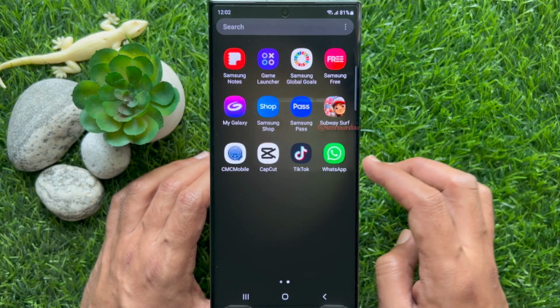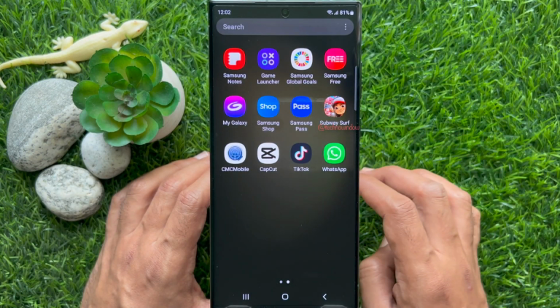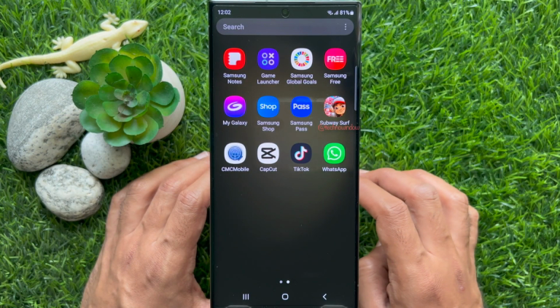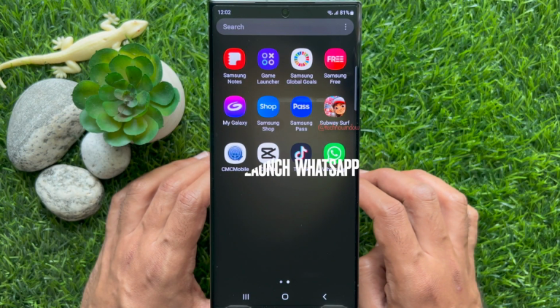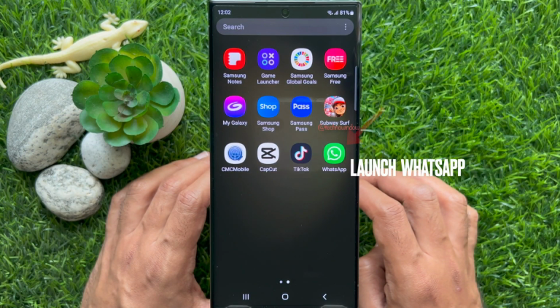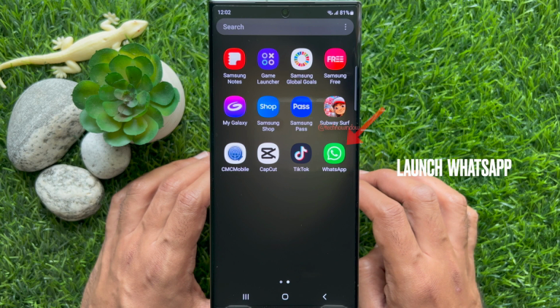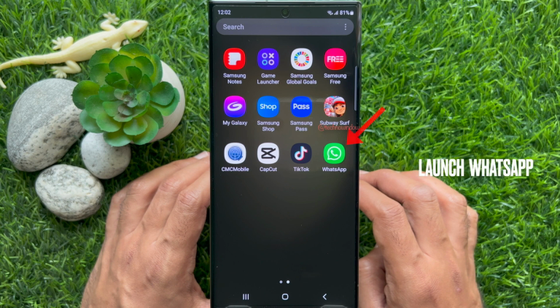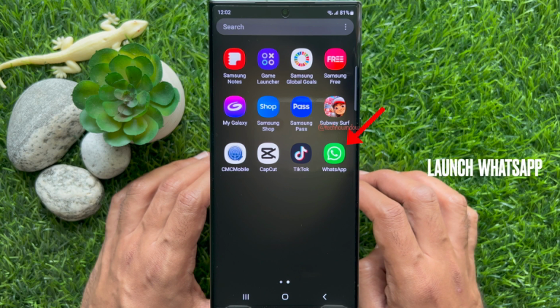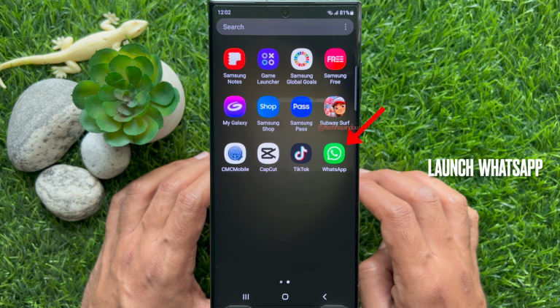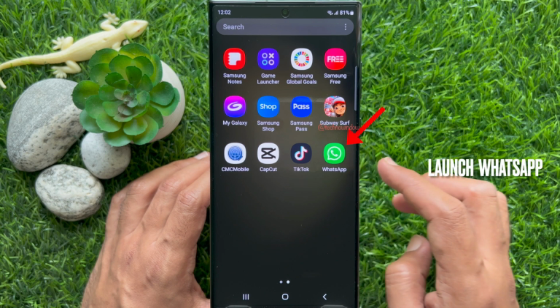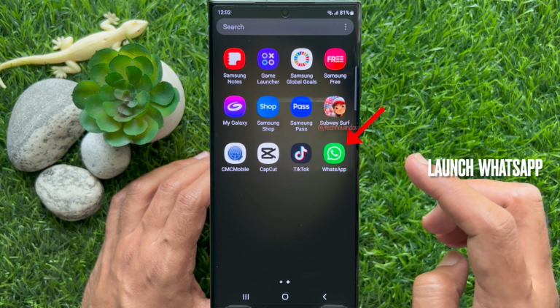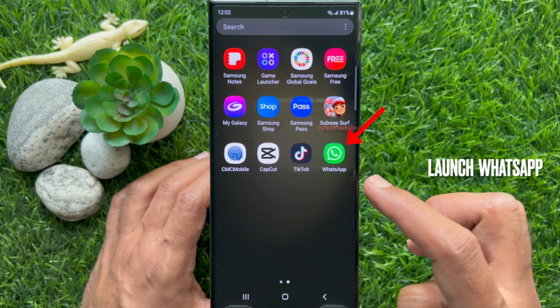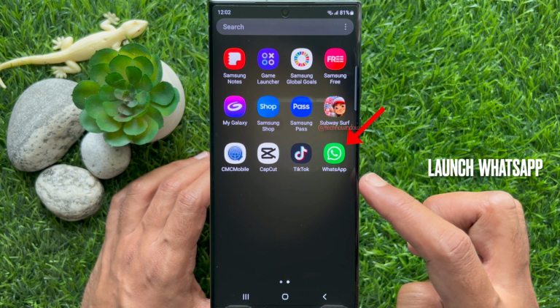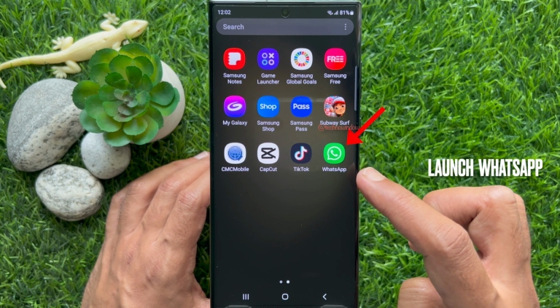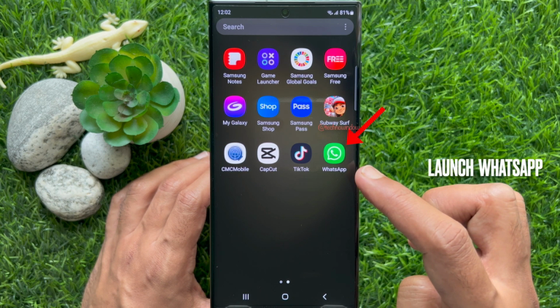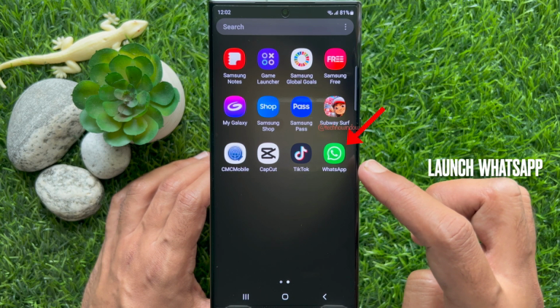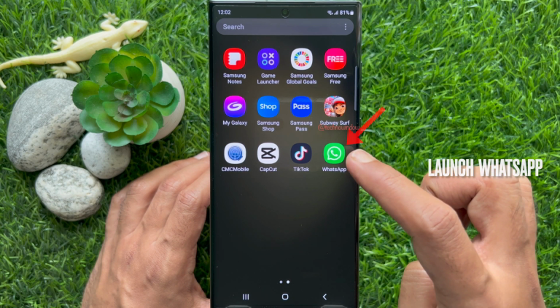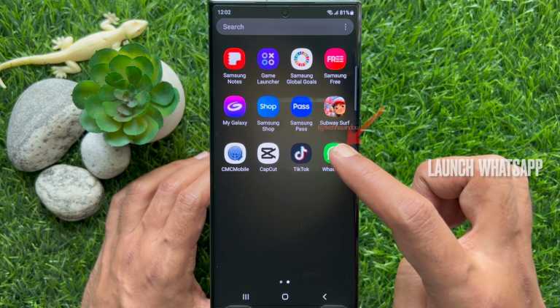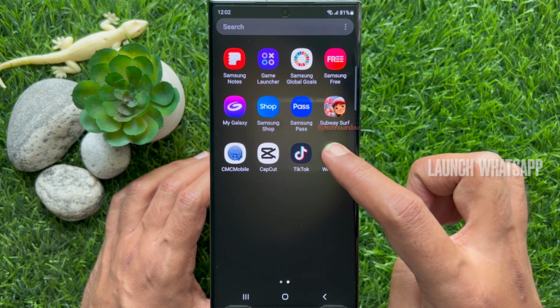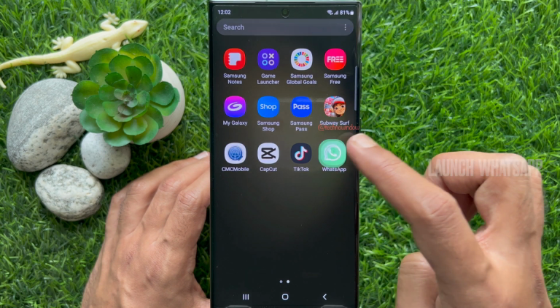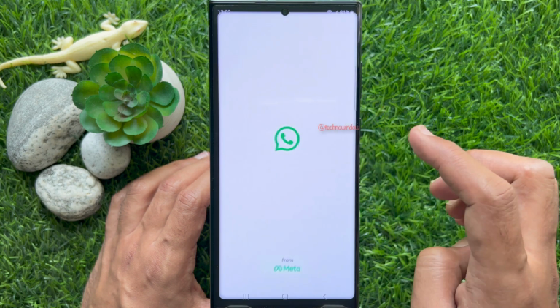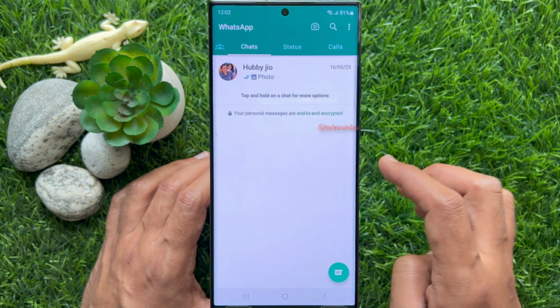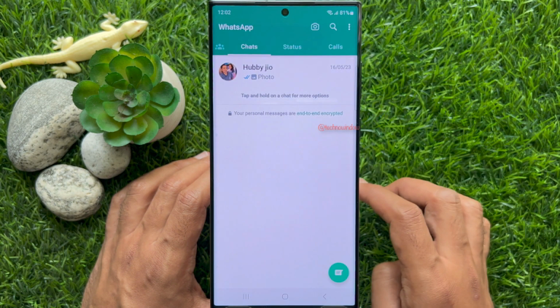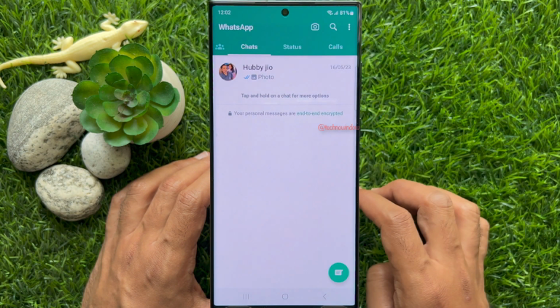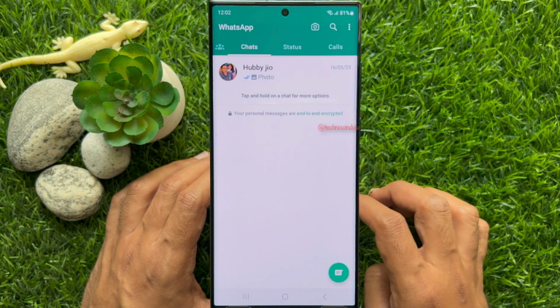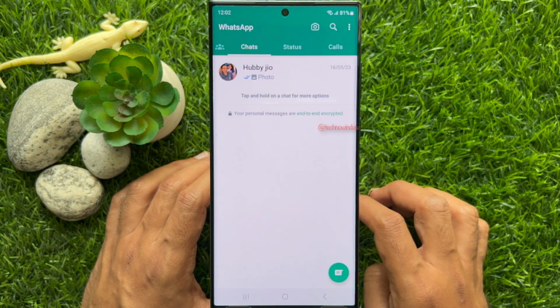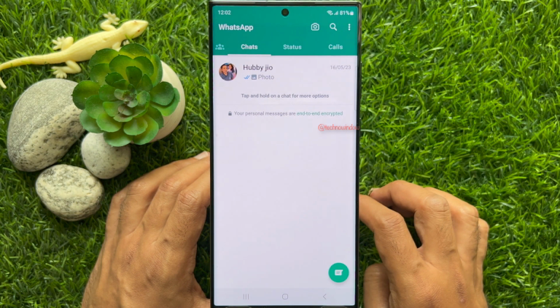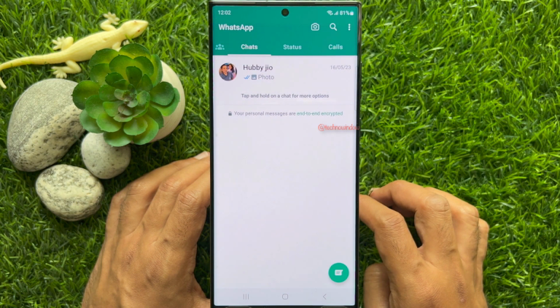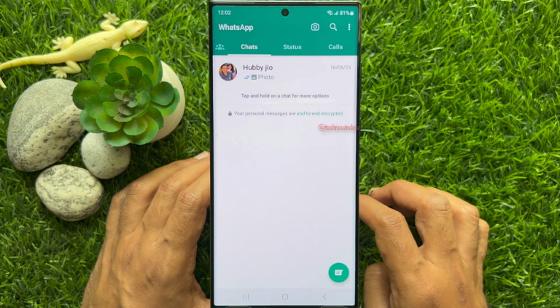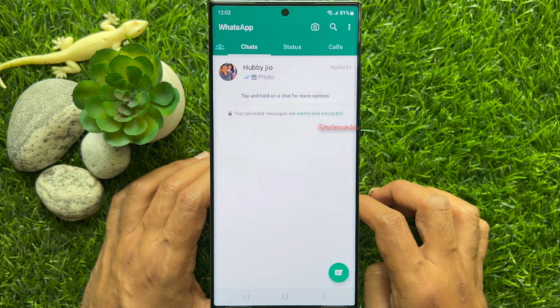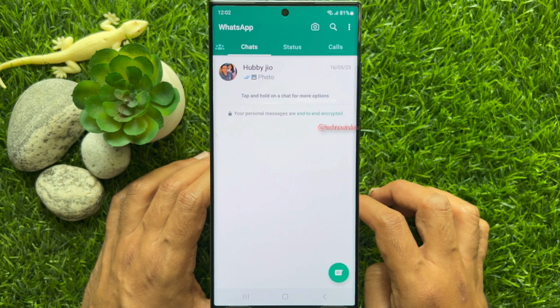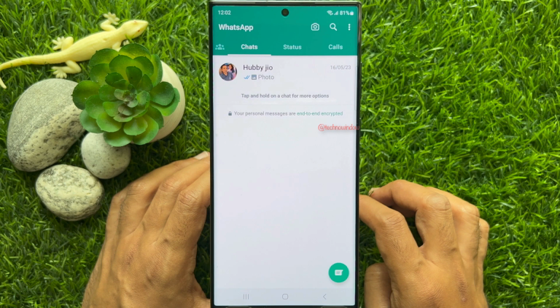First, open WhatsApp on your smartphone. Make sure your WhatsApp is up to date.